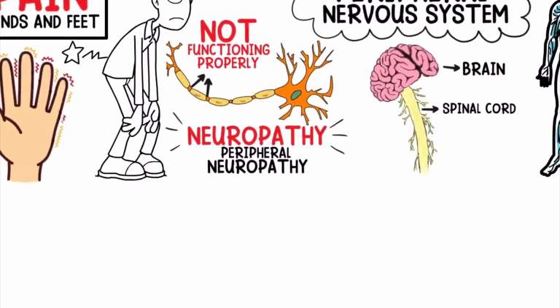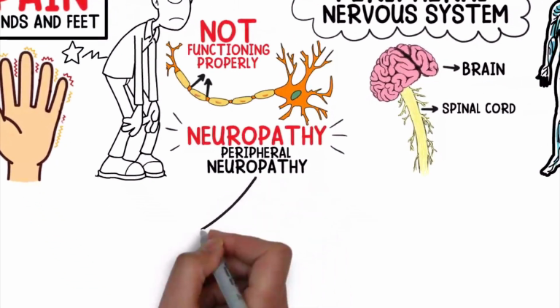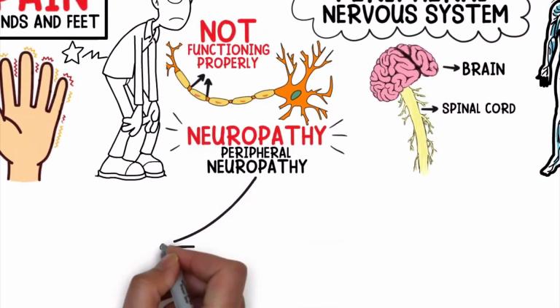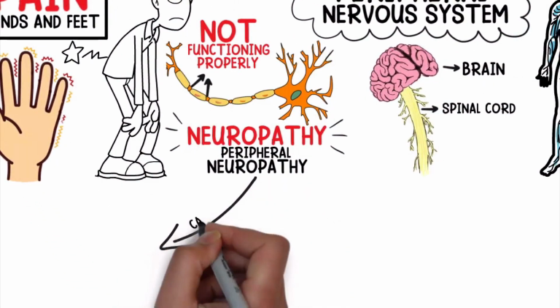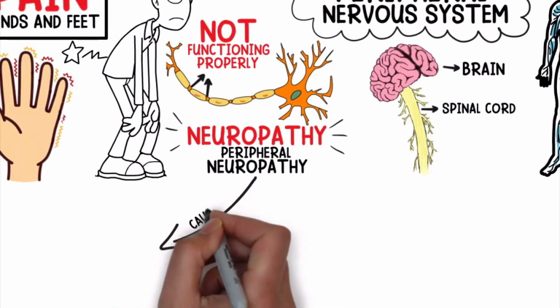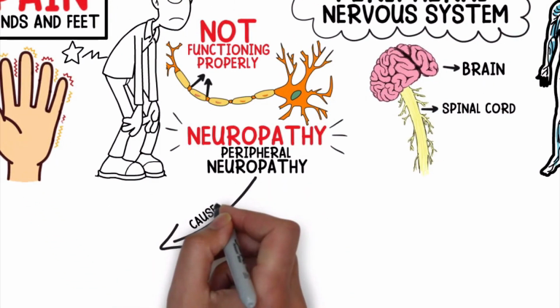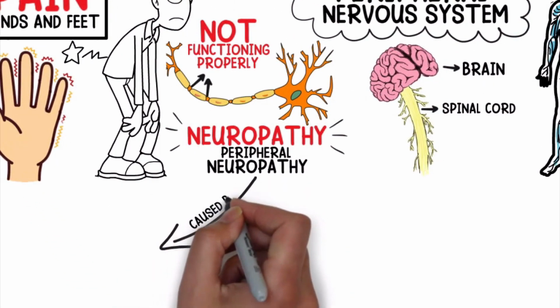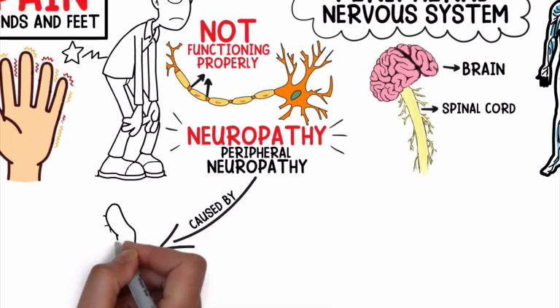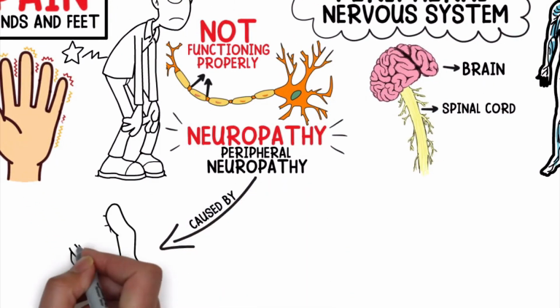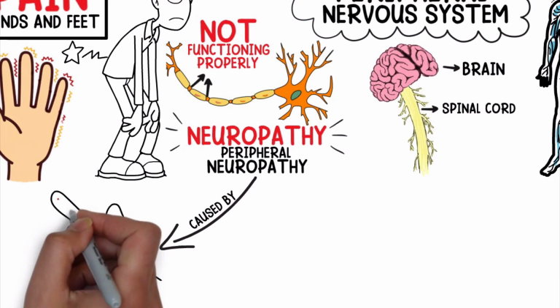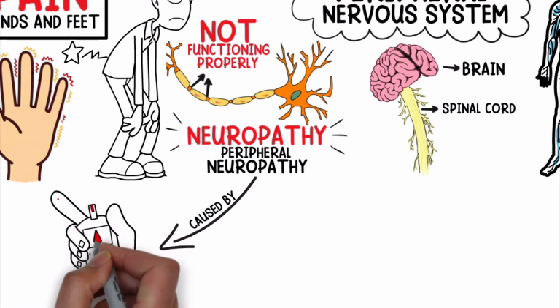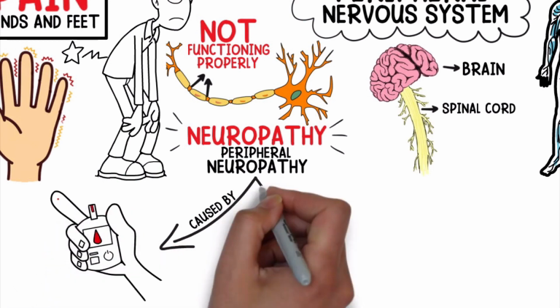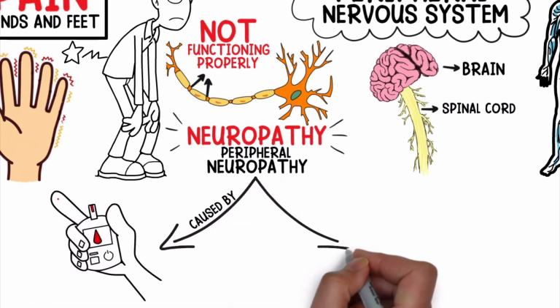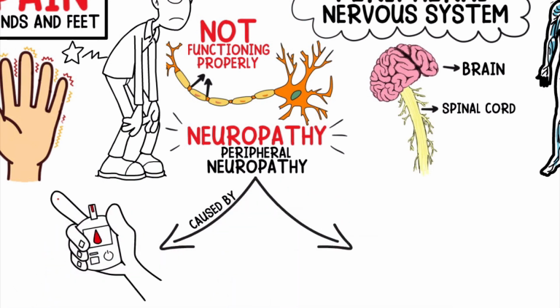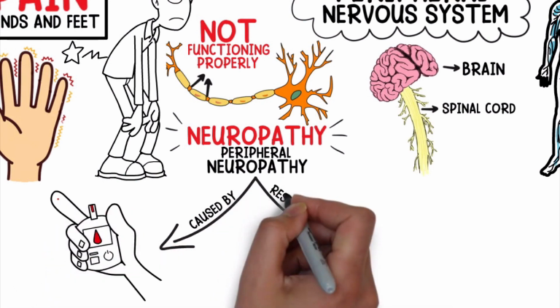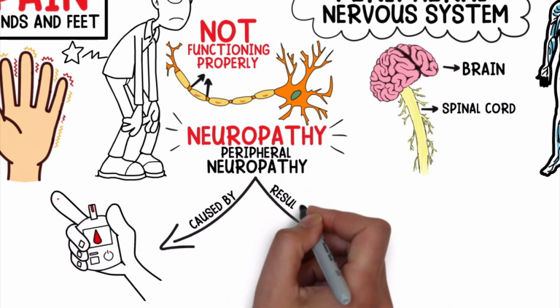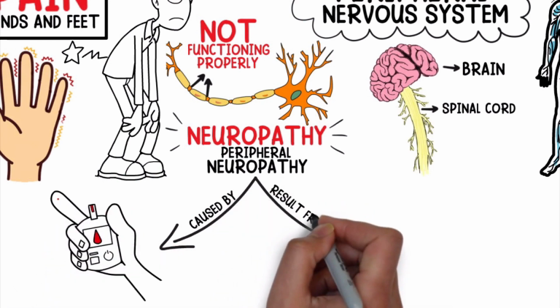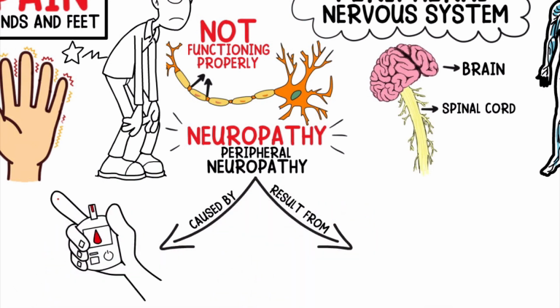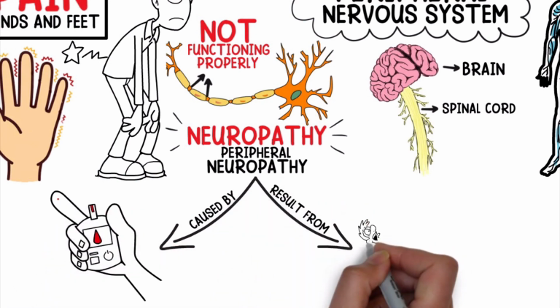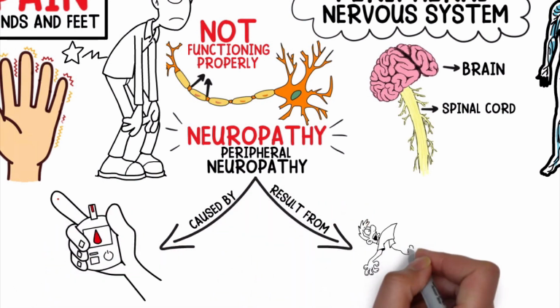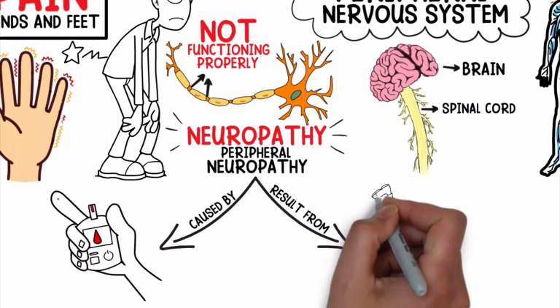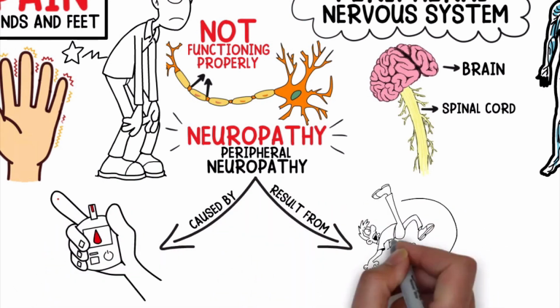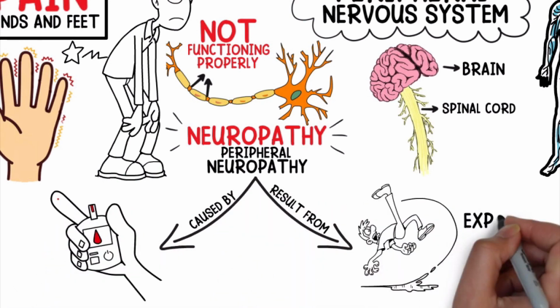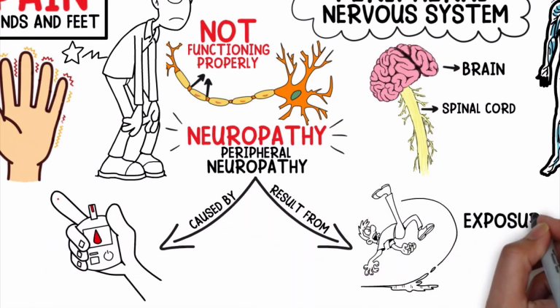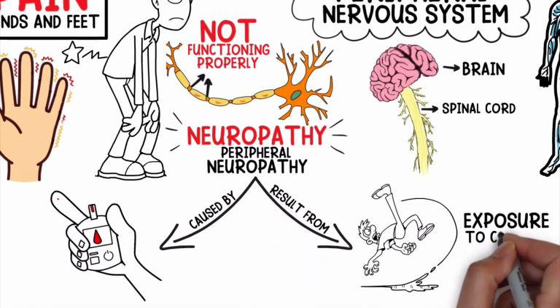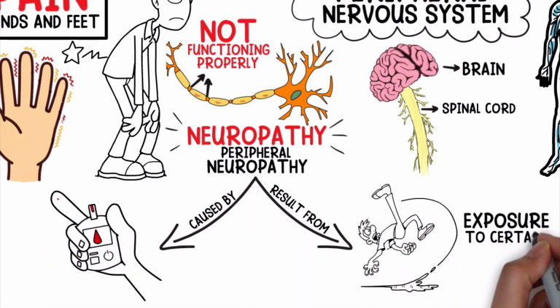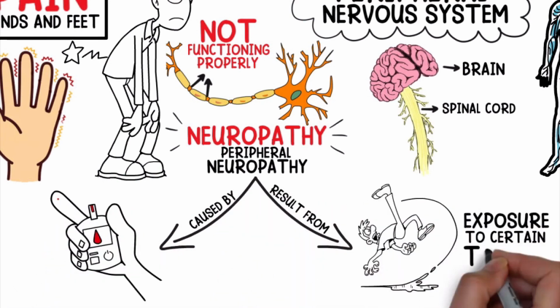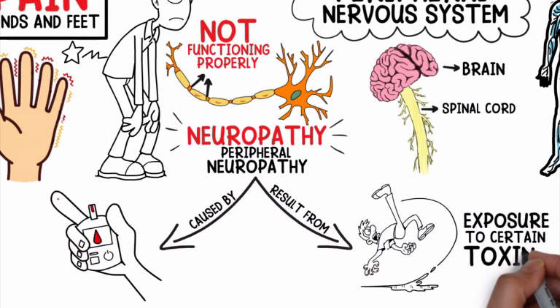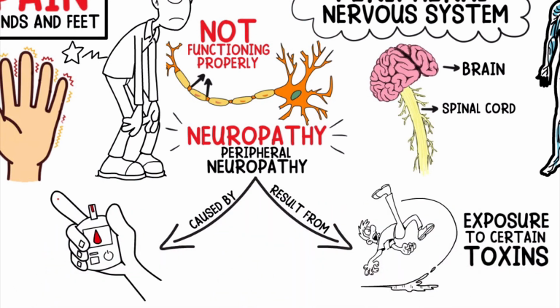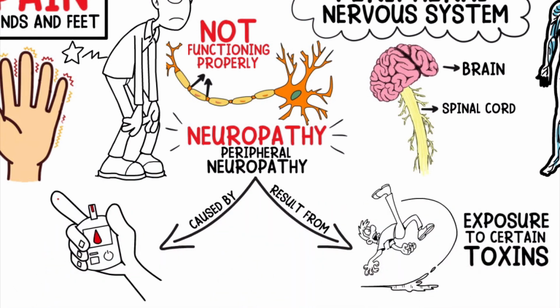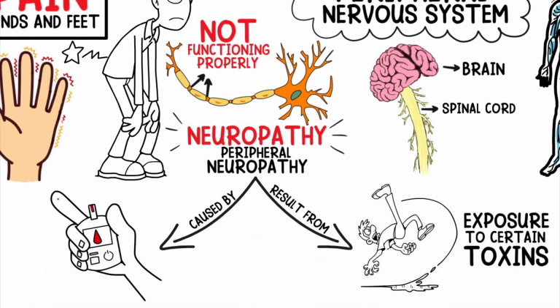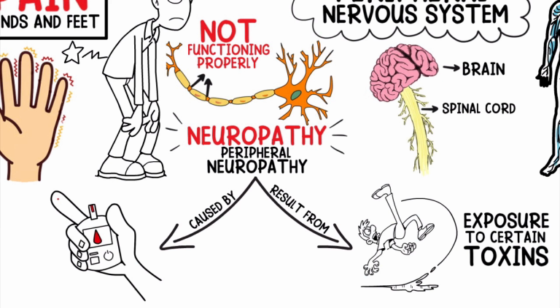Peripheral neuropathy is often caused by diabetes, but it can also result from injuries, infections, and exposure to certain toxins.